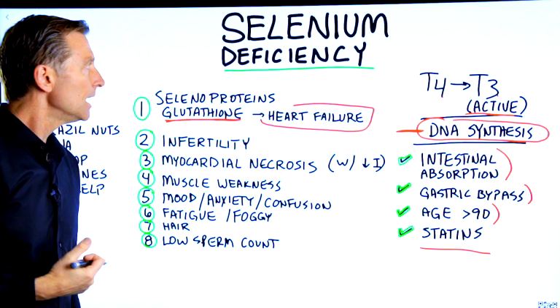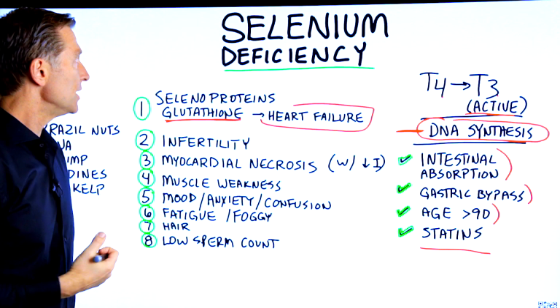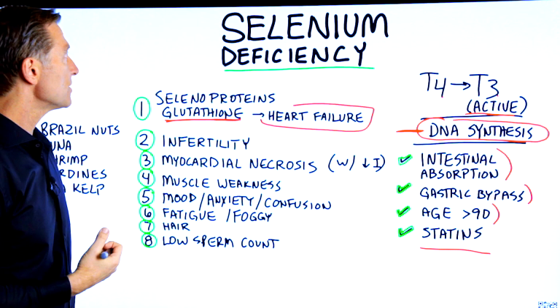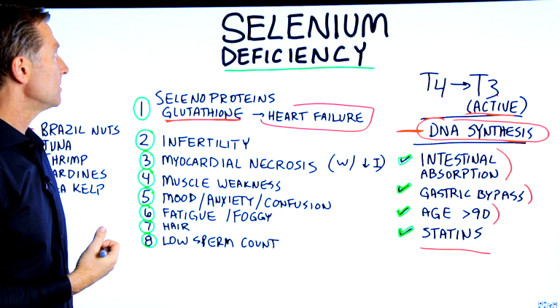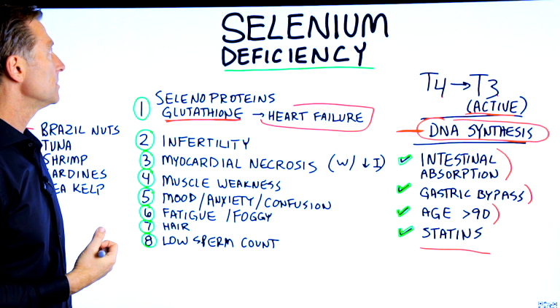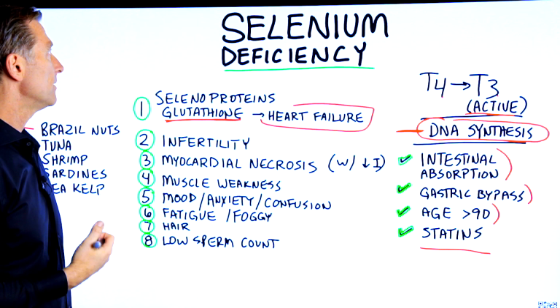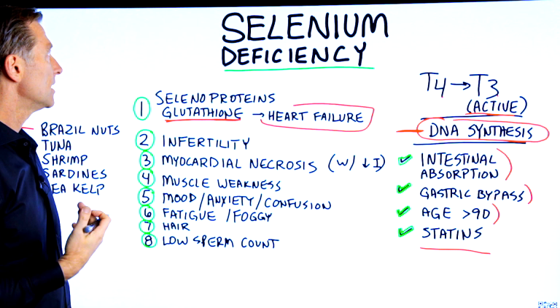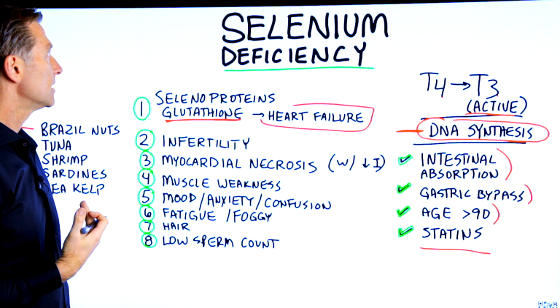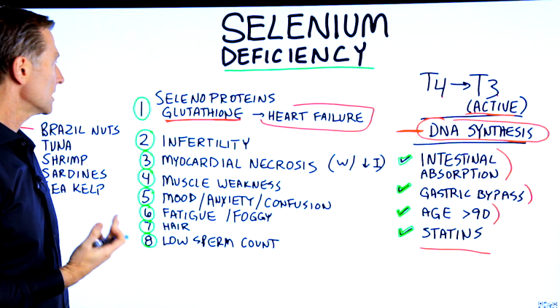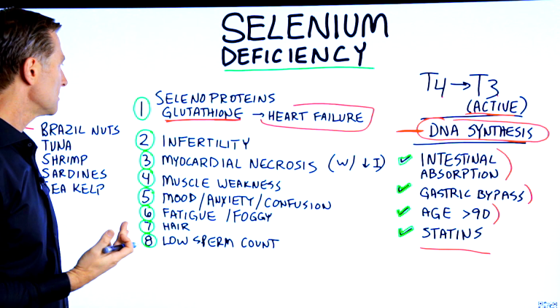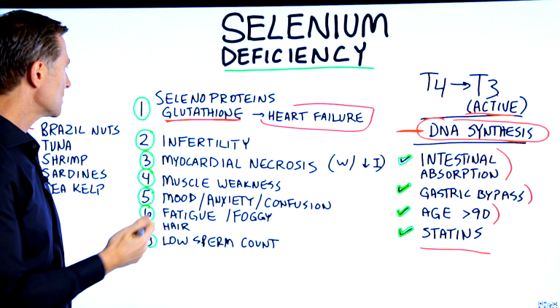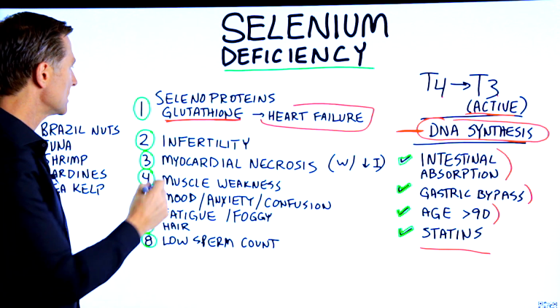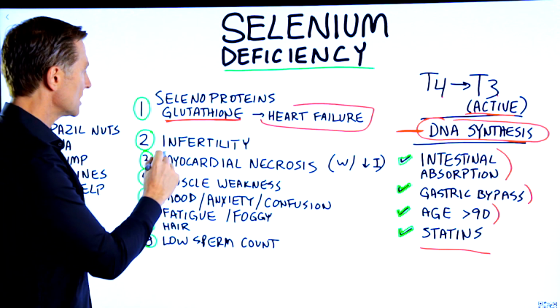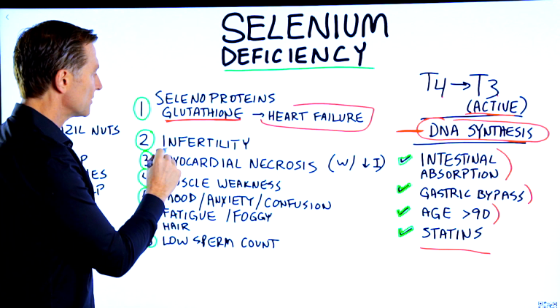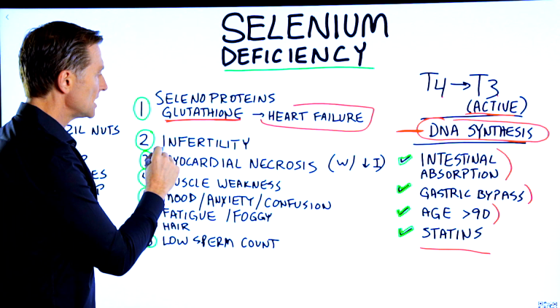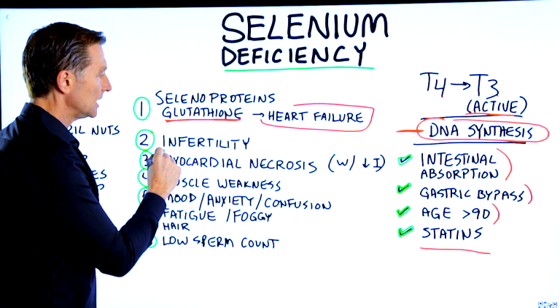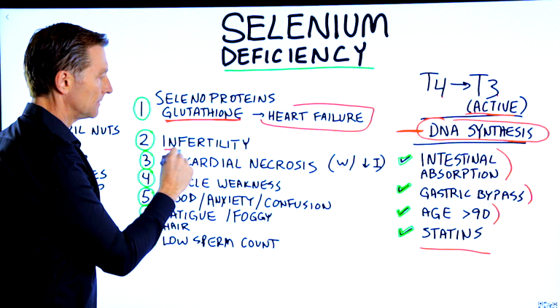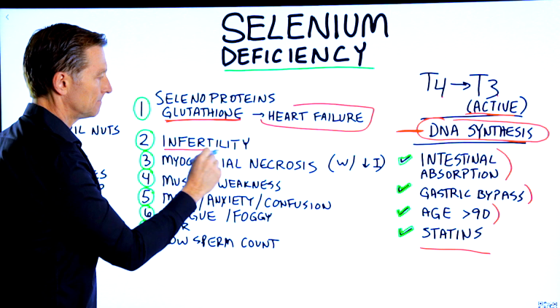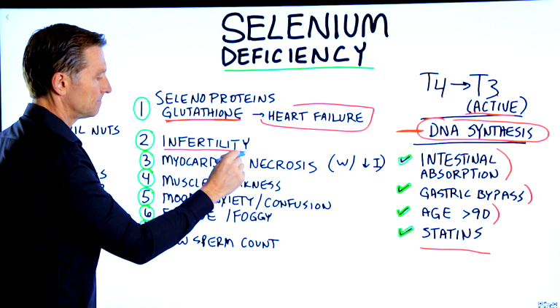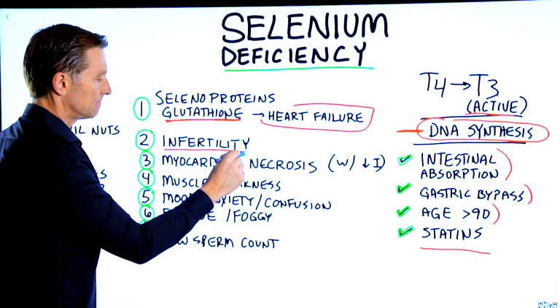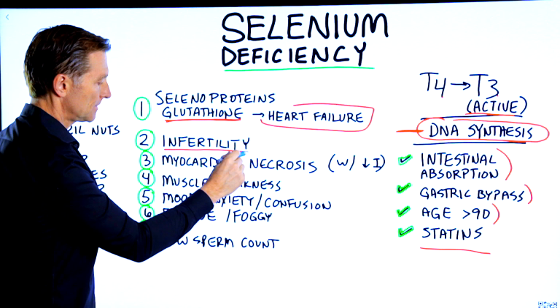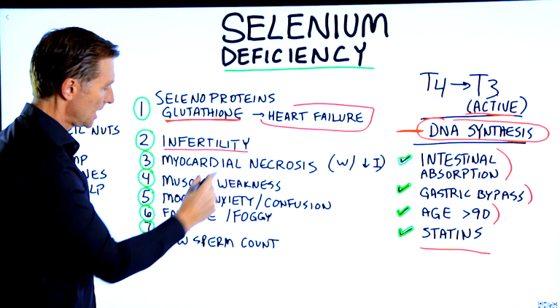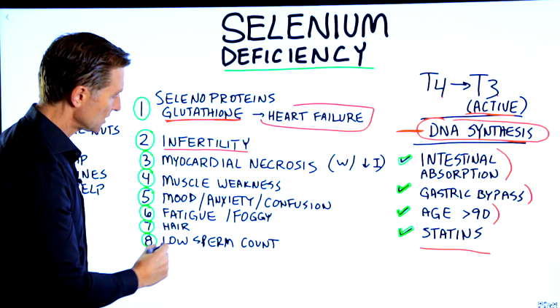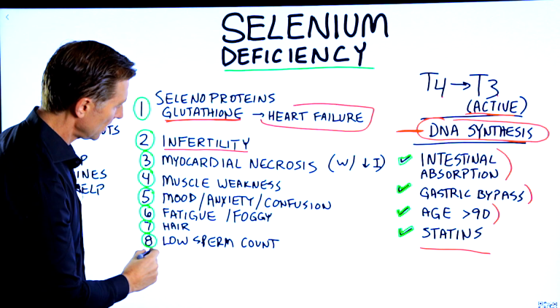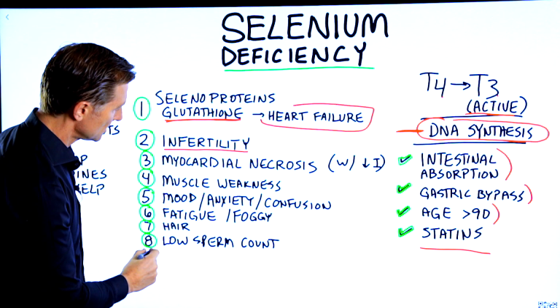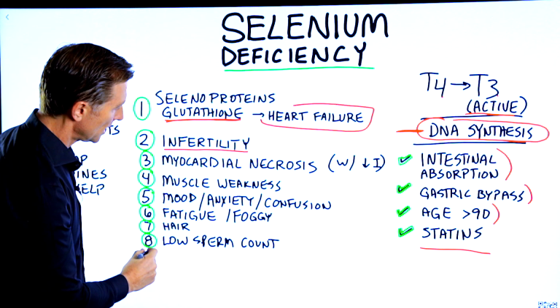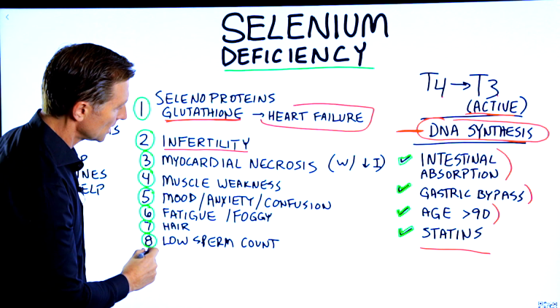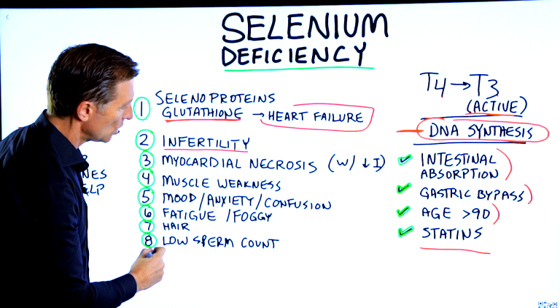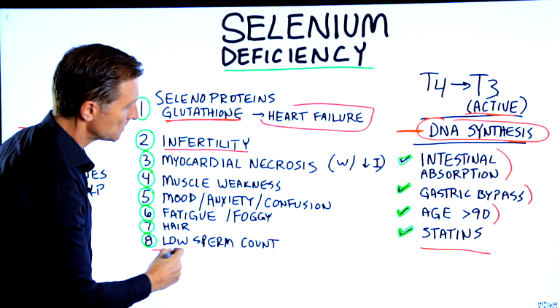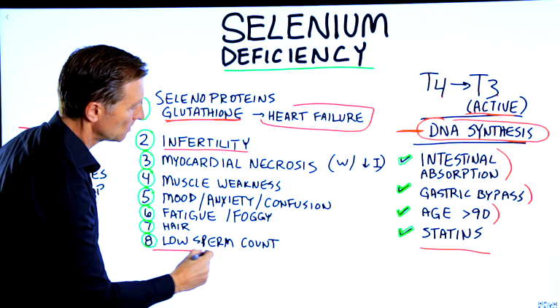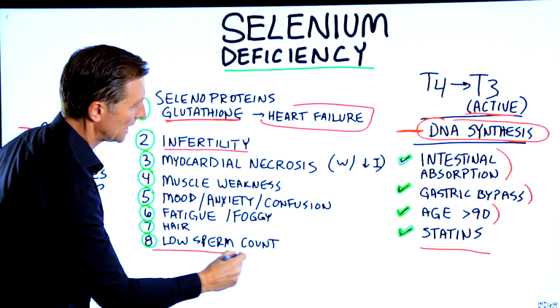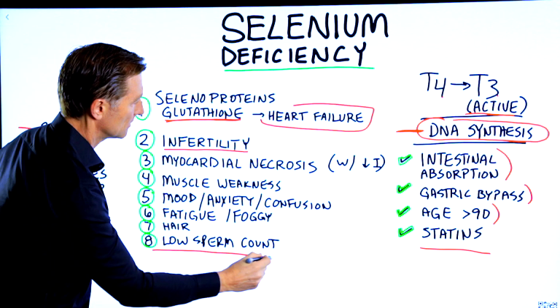Another symptom of a selenium deficiency is infertility, as well as low sperm count.